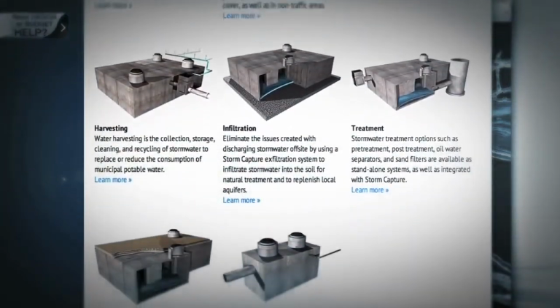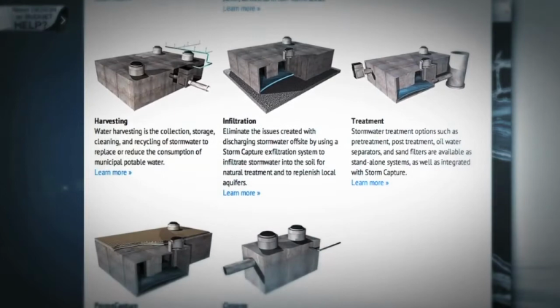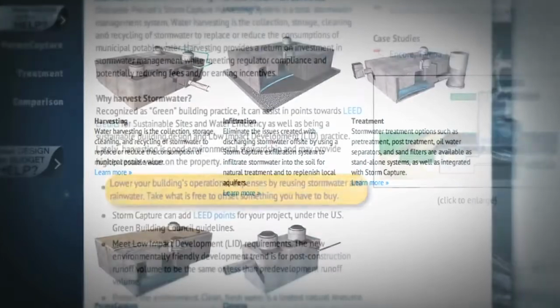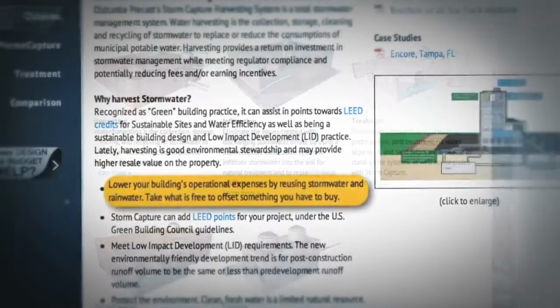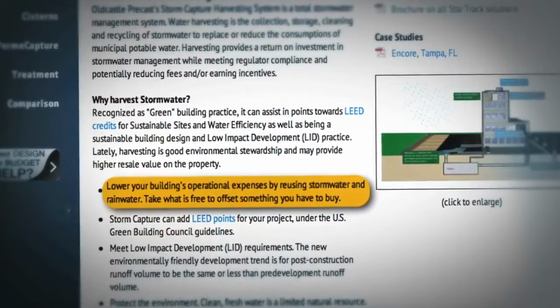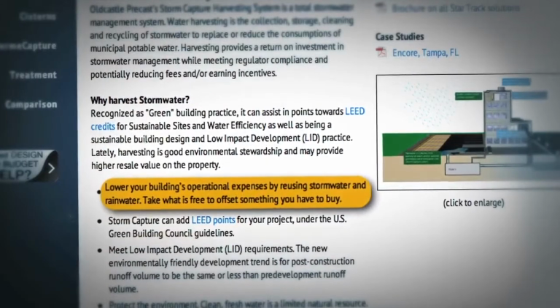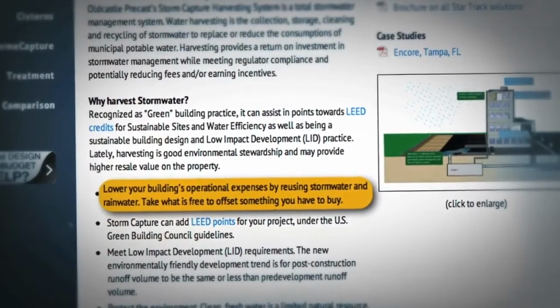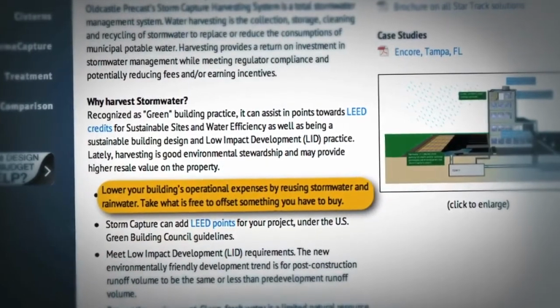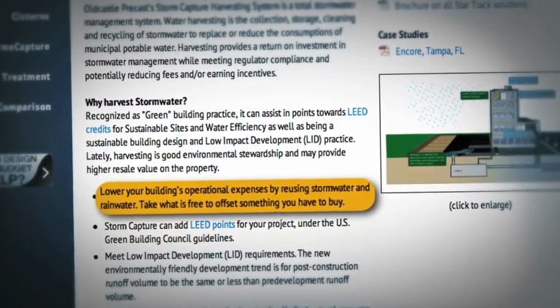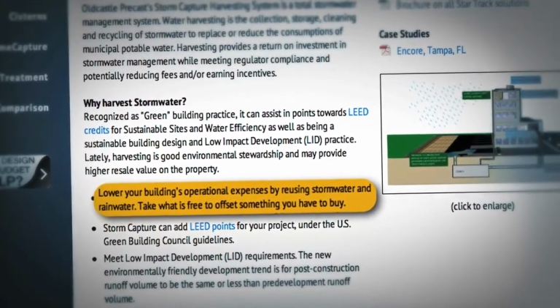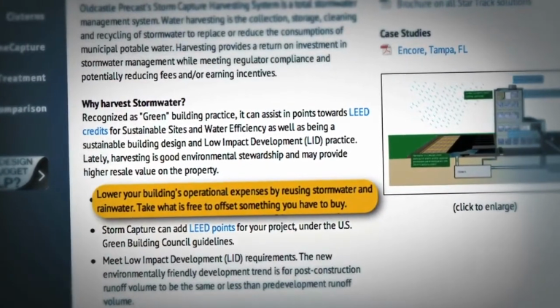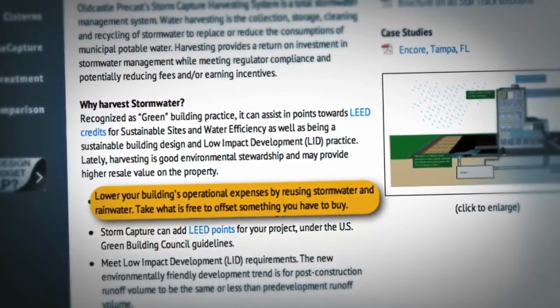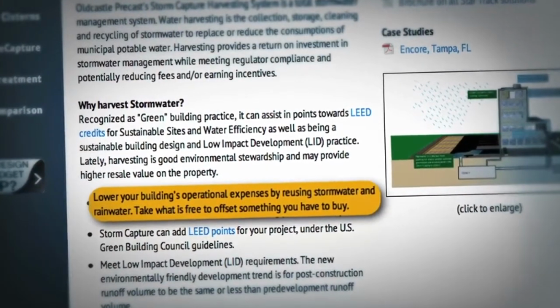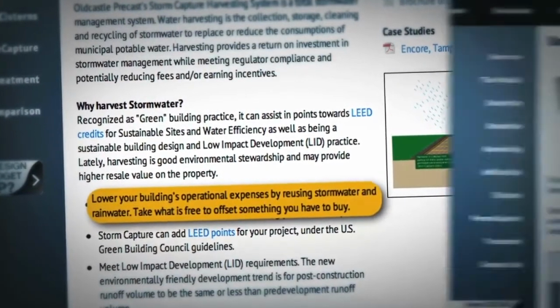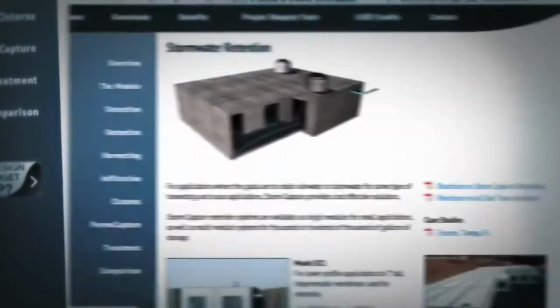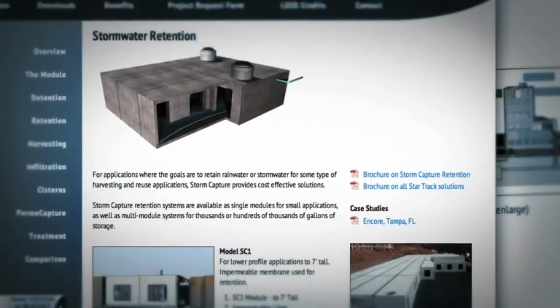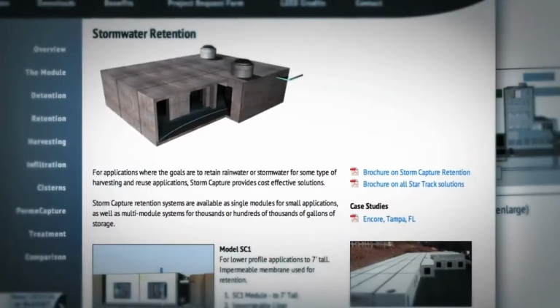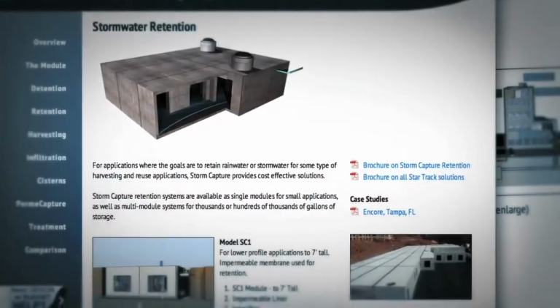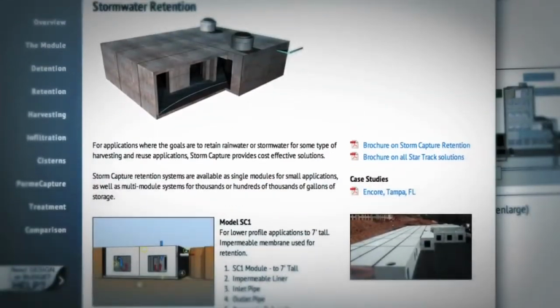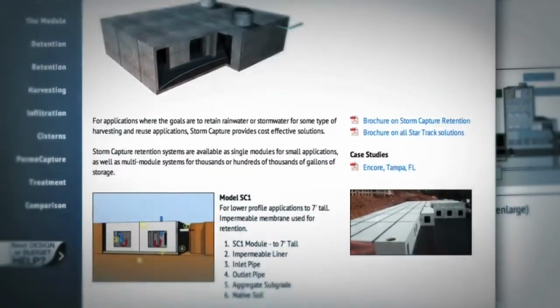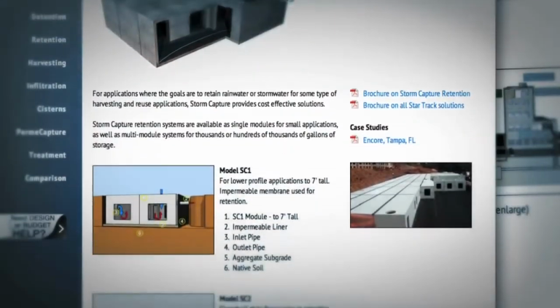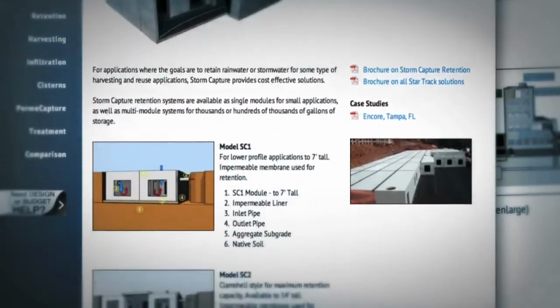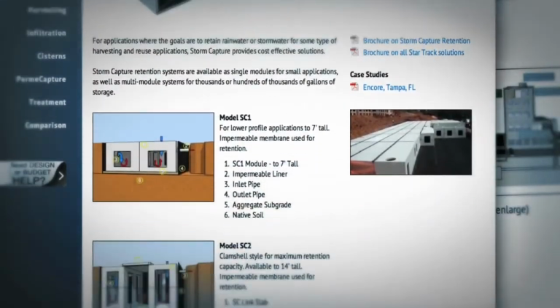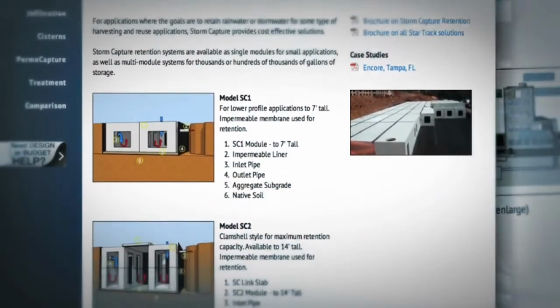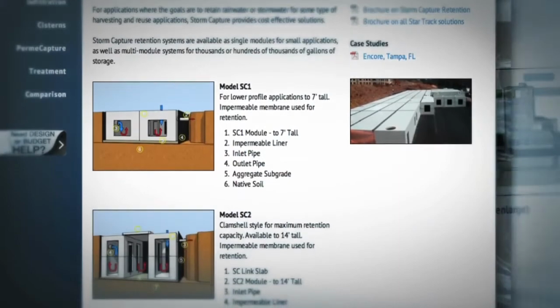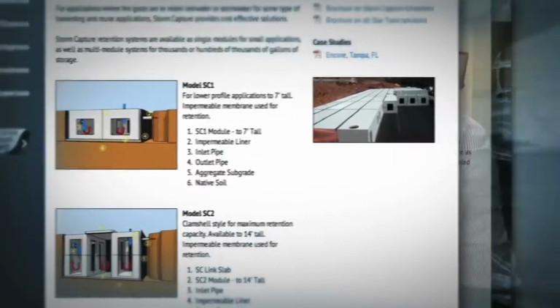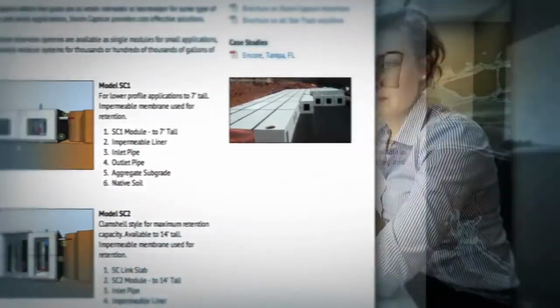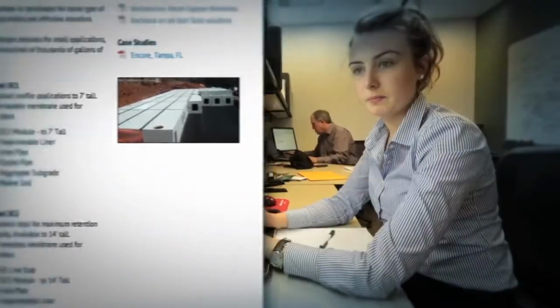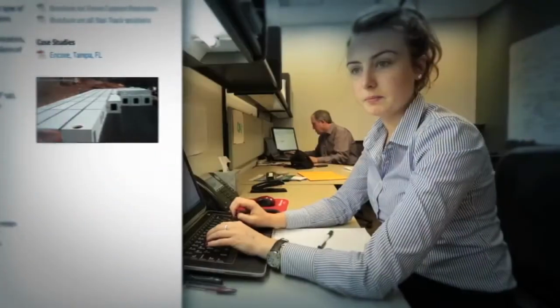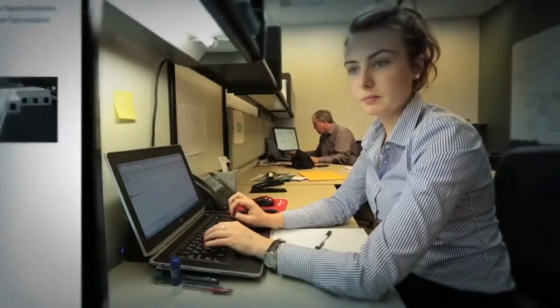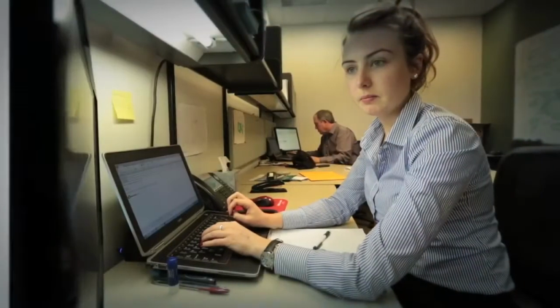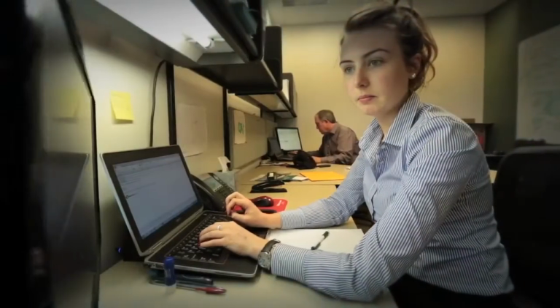Standard specifications and drawing details are available for engineers for all Storm Capture products. In addition, Old Castle Engineering staff is ready to assist with layout drawings and details specific to your project.